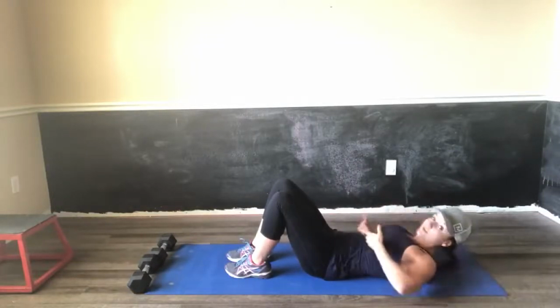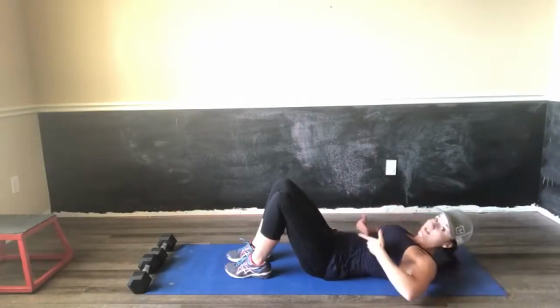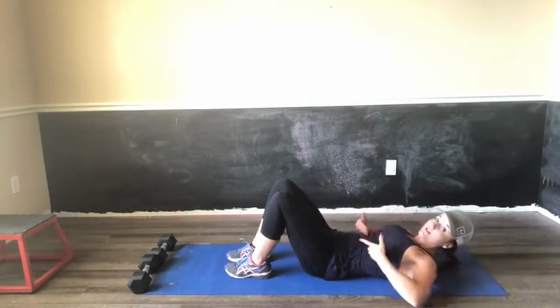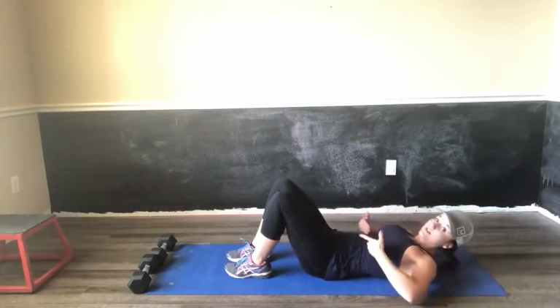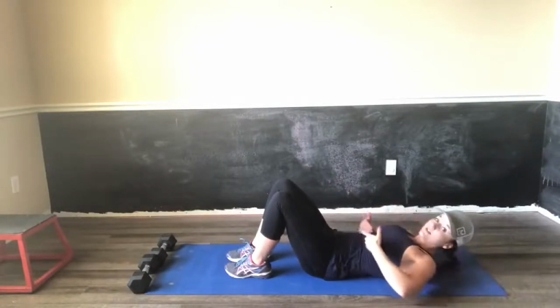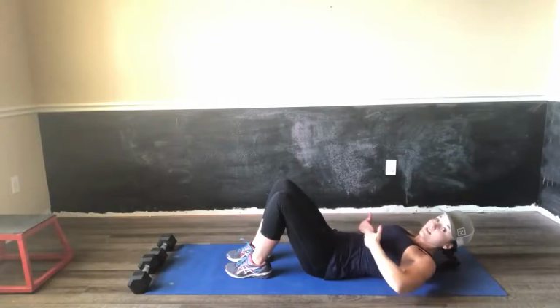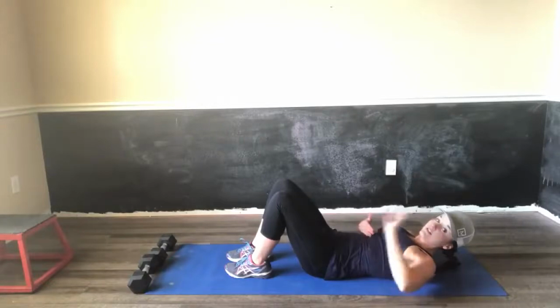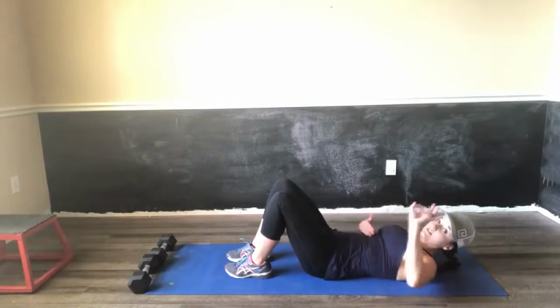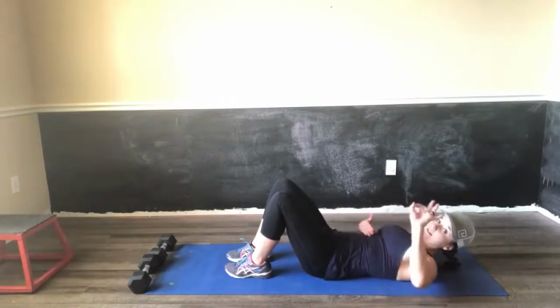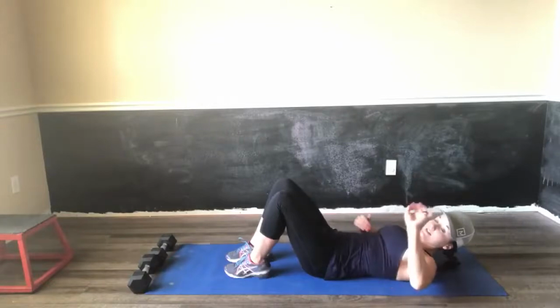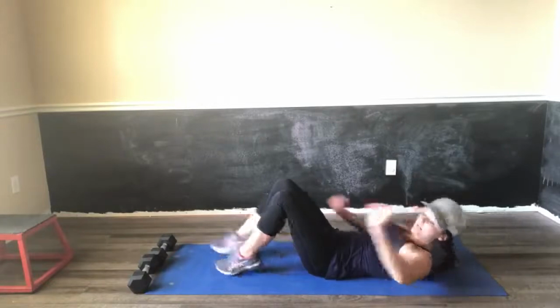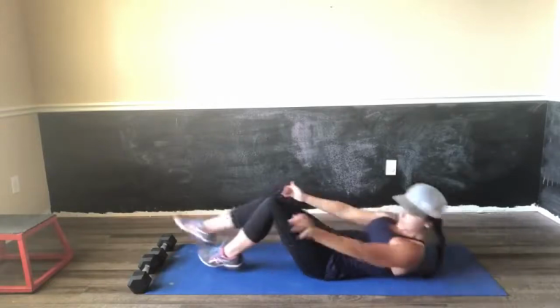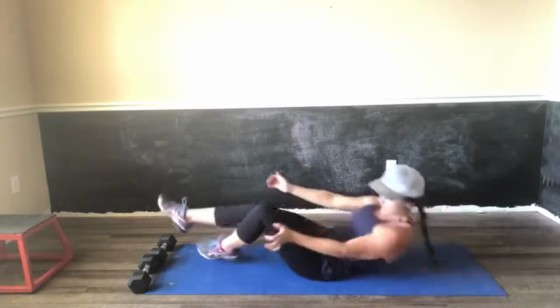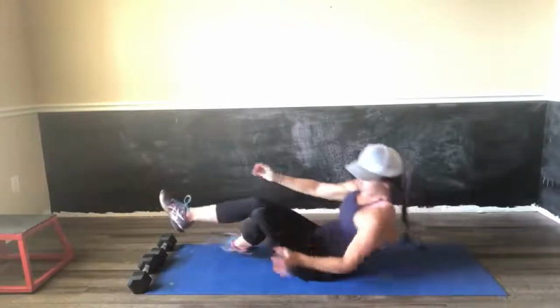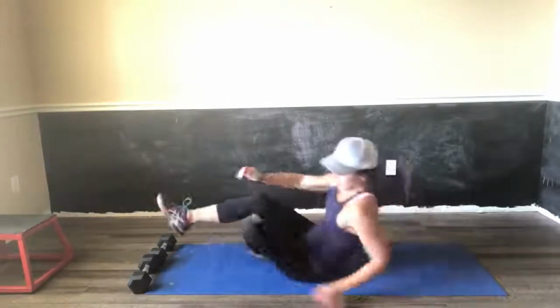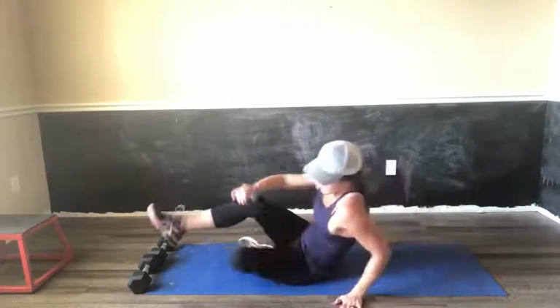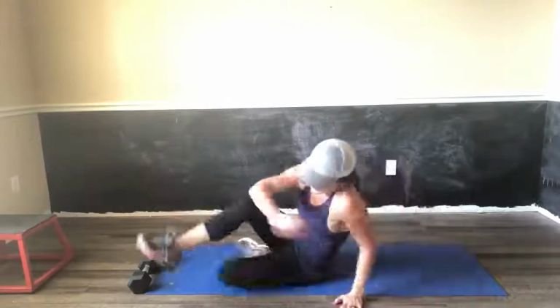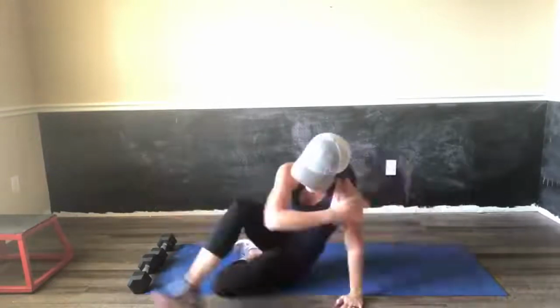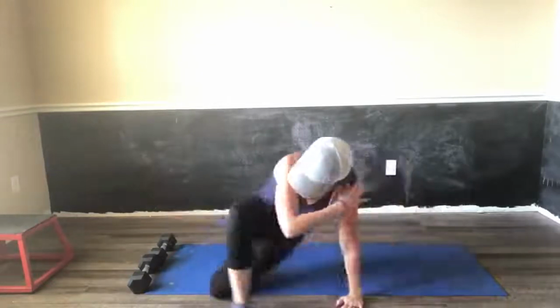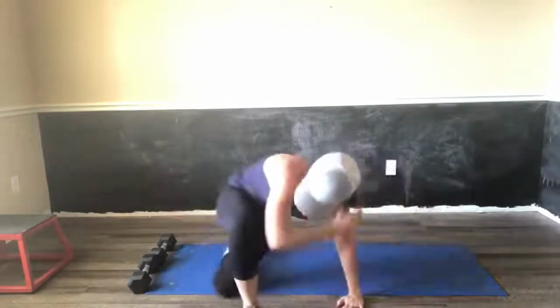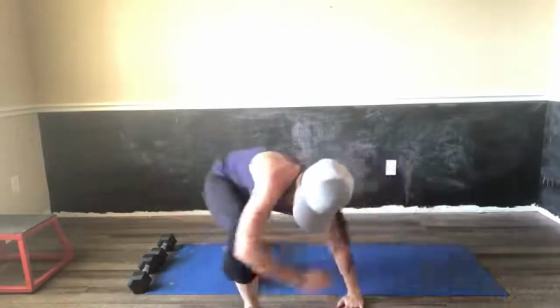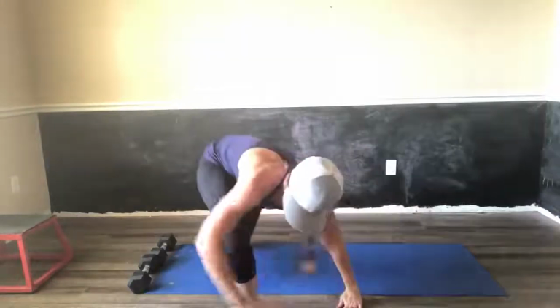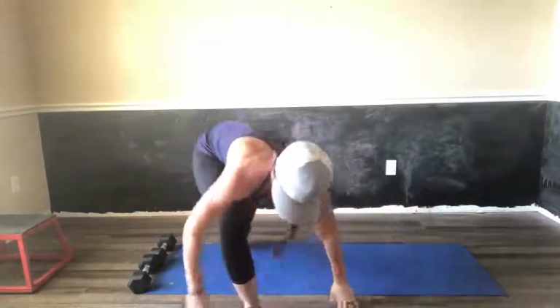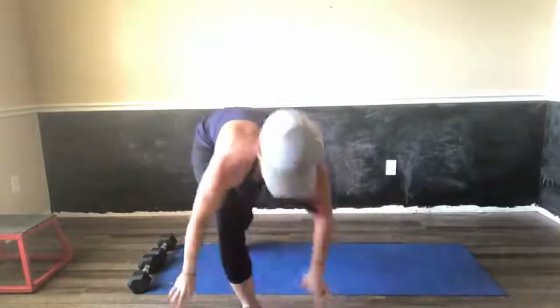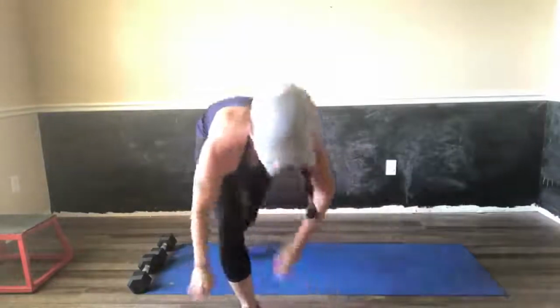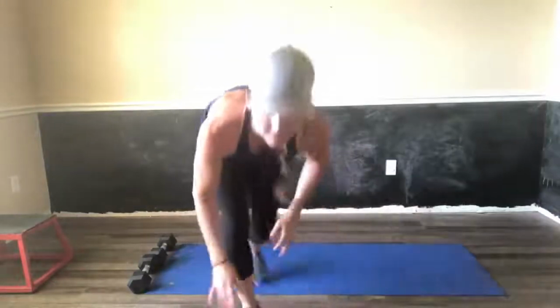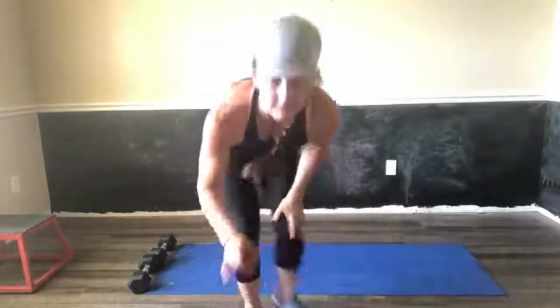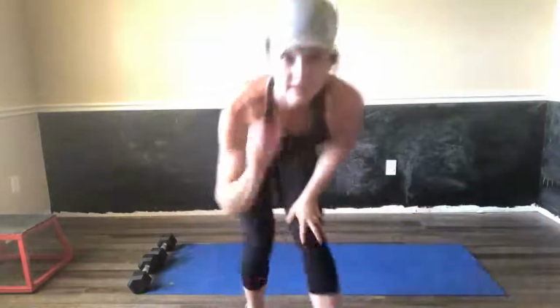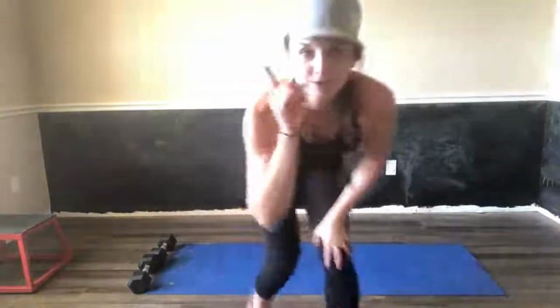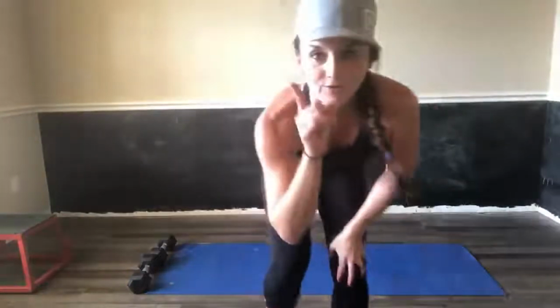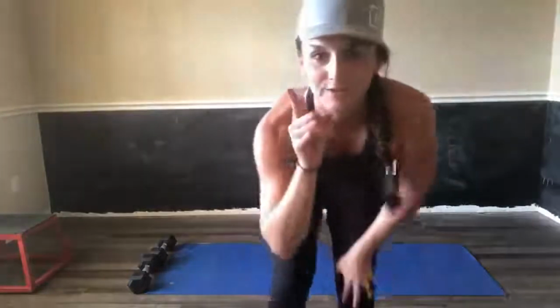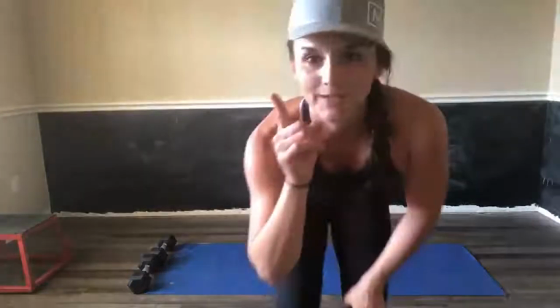Squeeze is the key. And number one most important — don't forget to breathe.